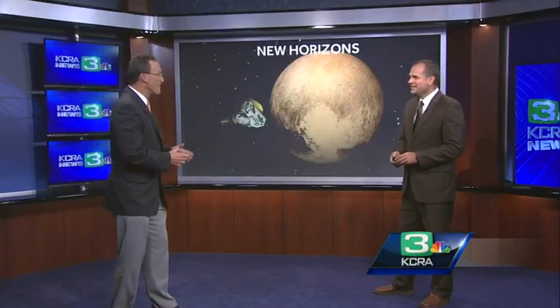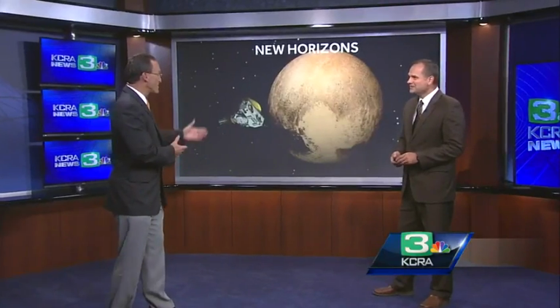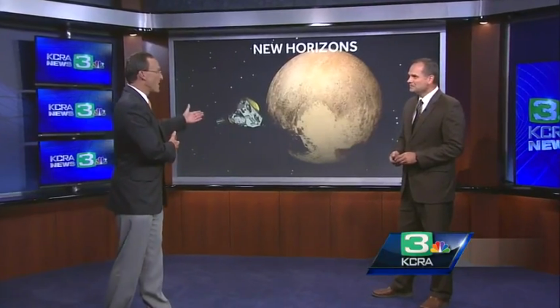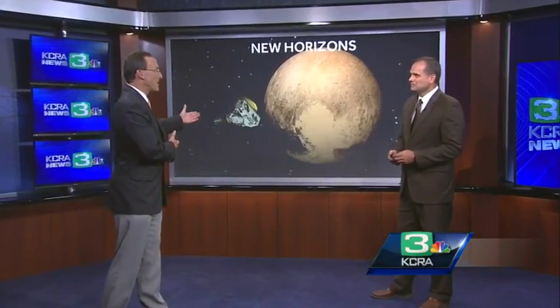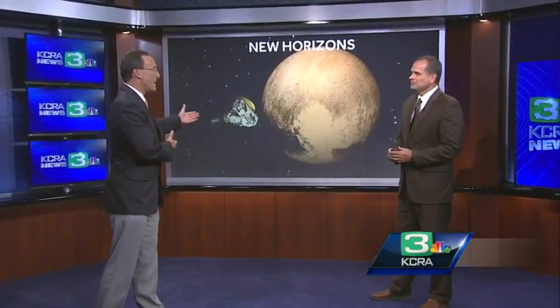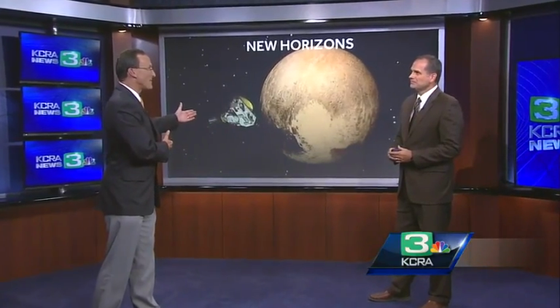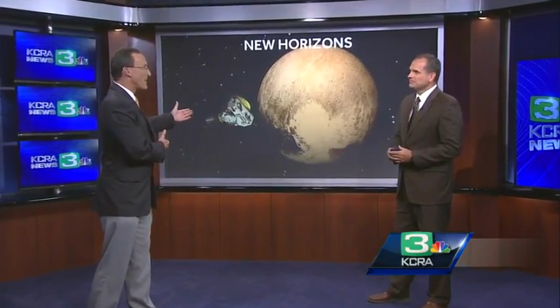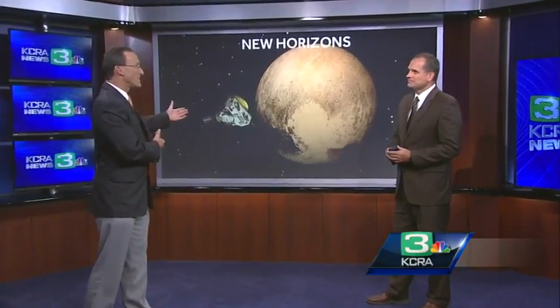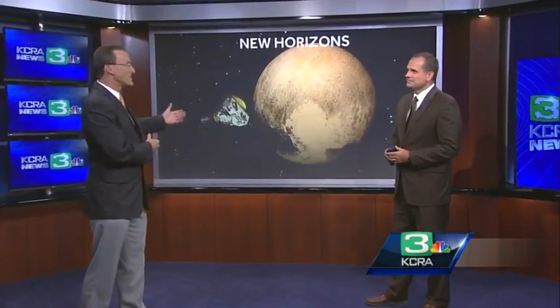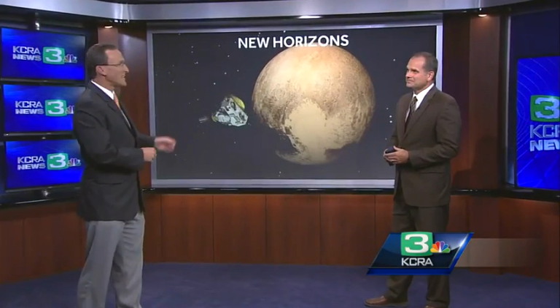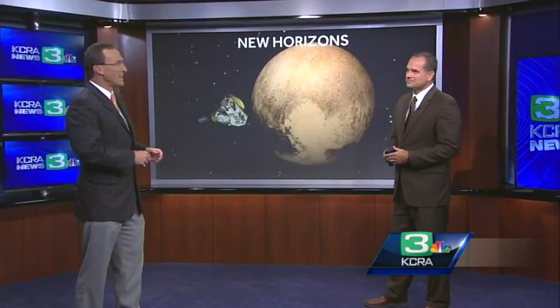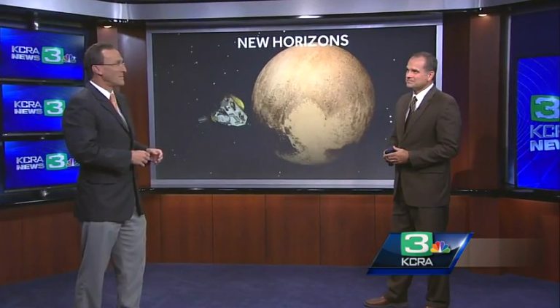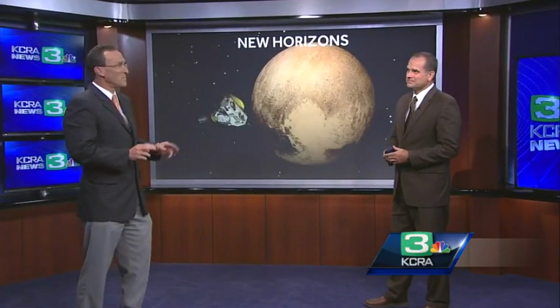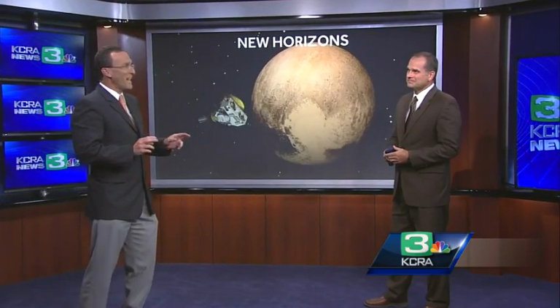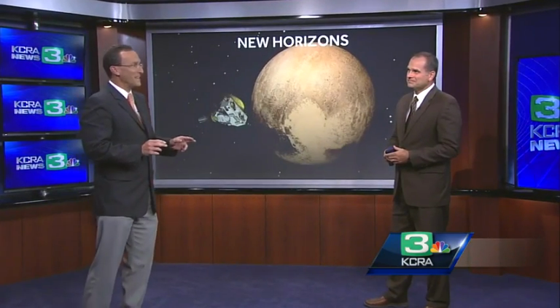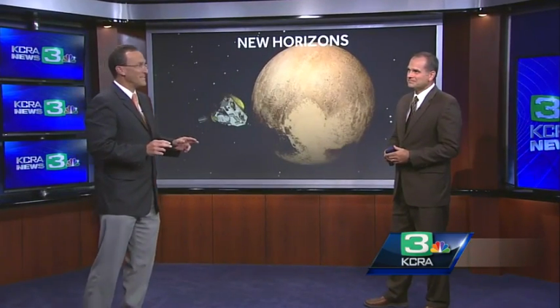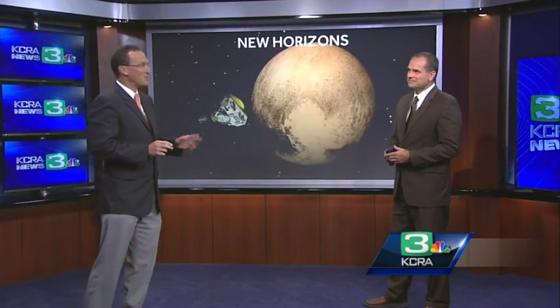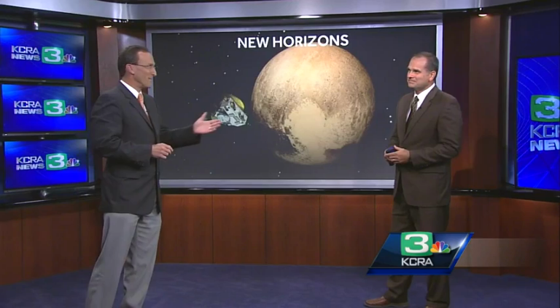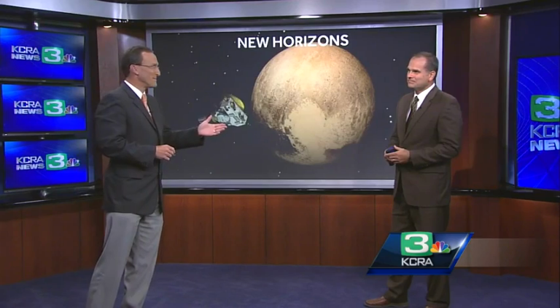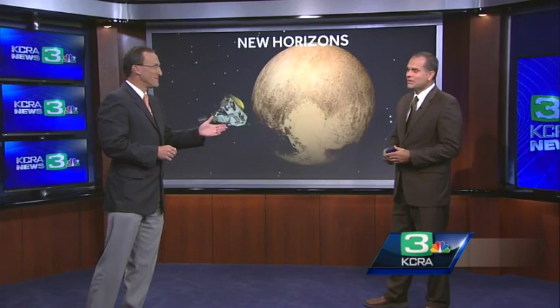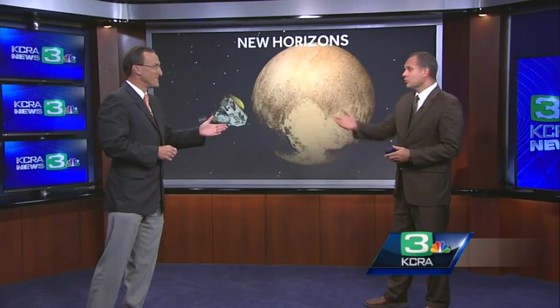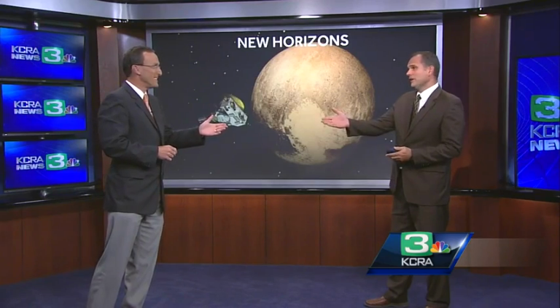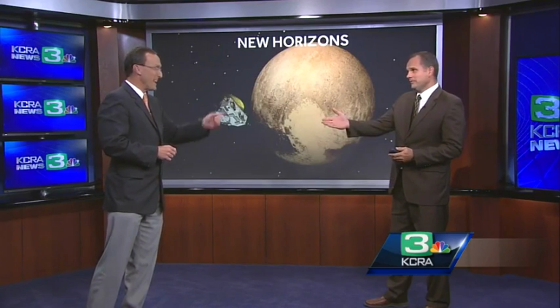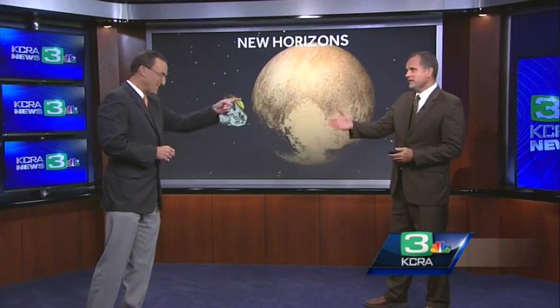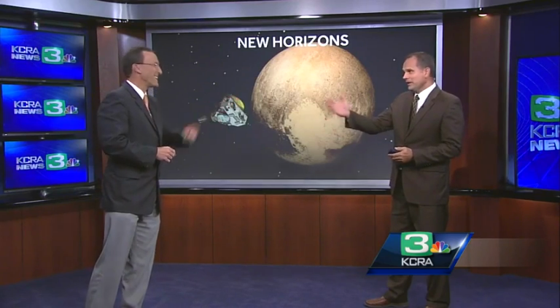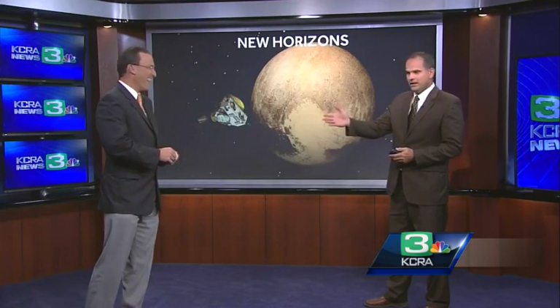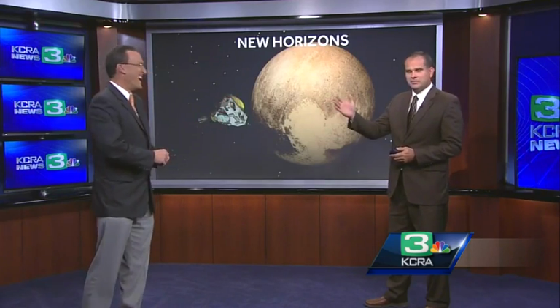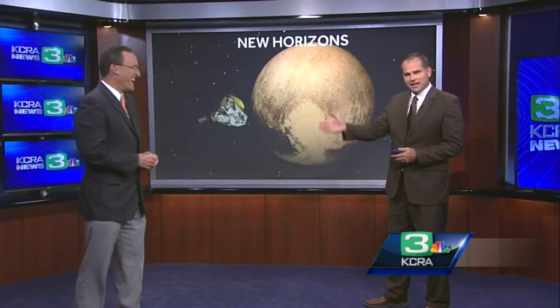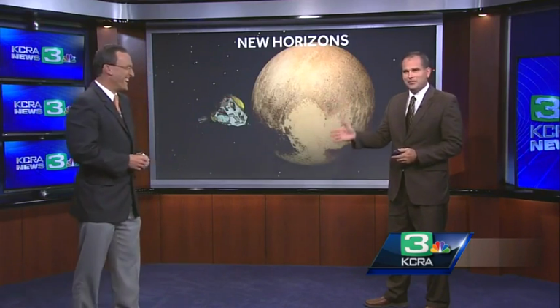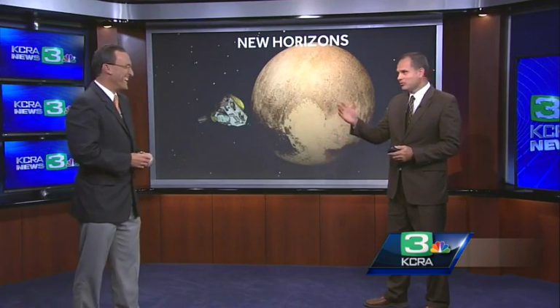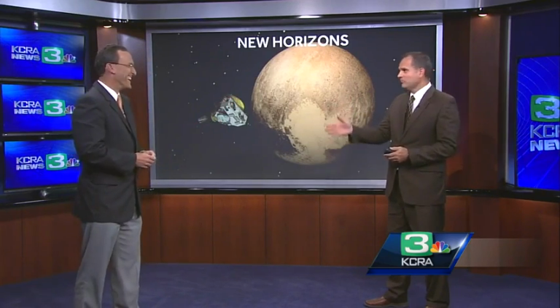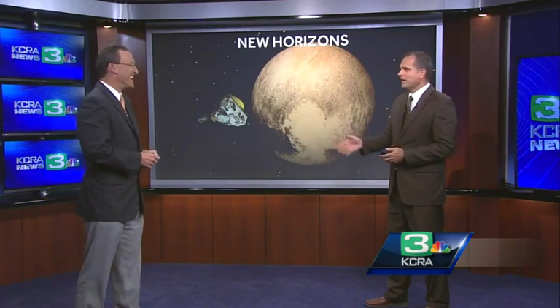We are talking about the fact that this is not actually a planet — sort of. It's a dwarf planet. It's a planet, but it's a dwarf planet.